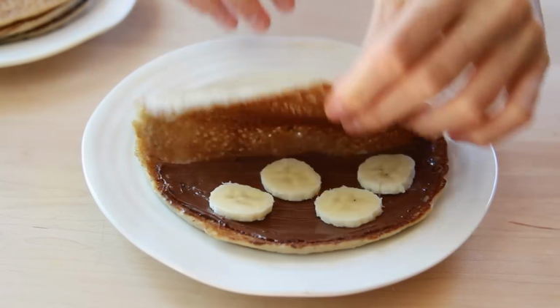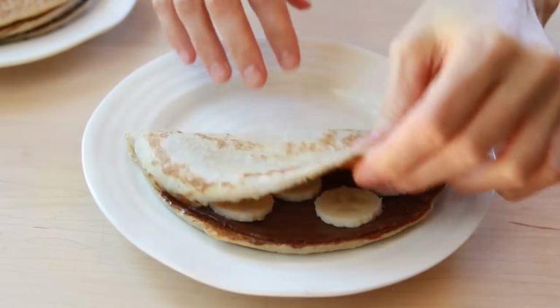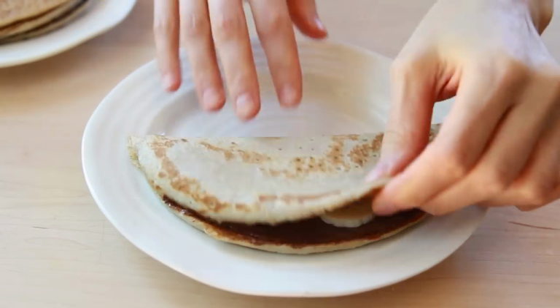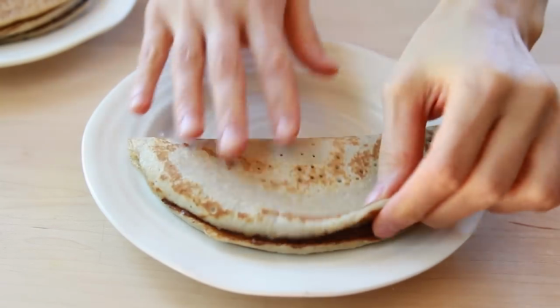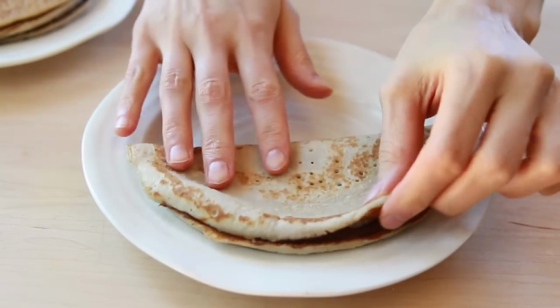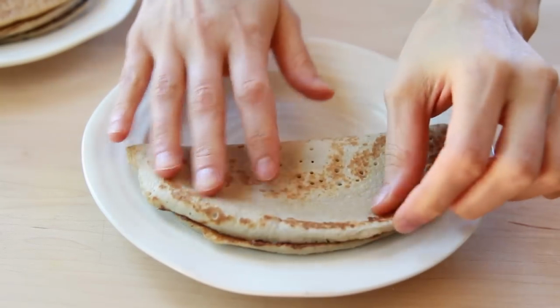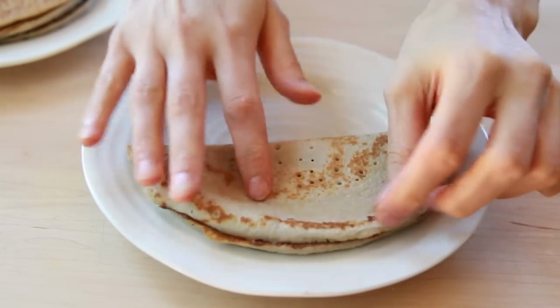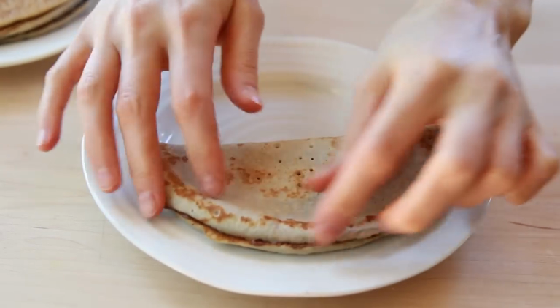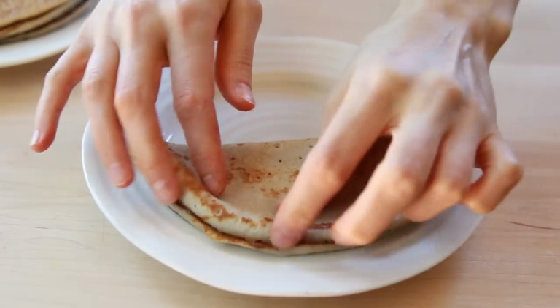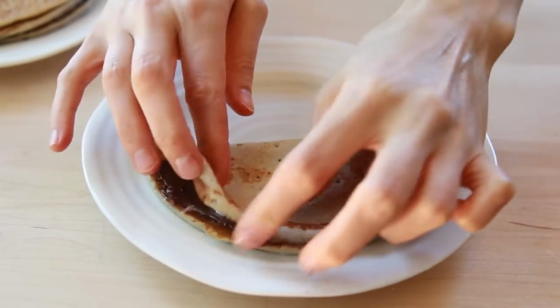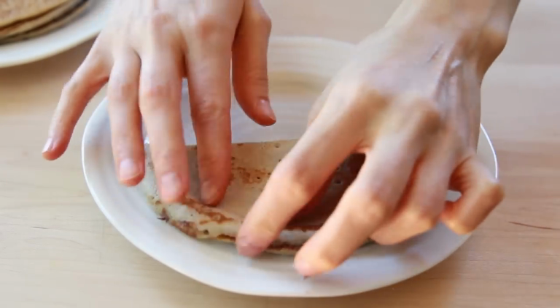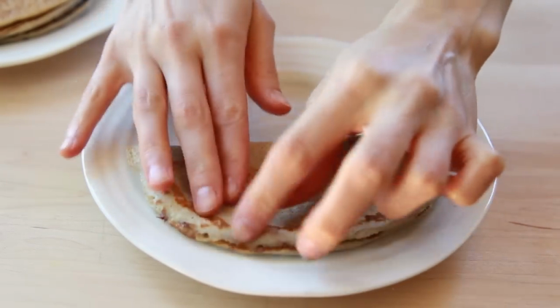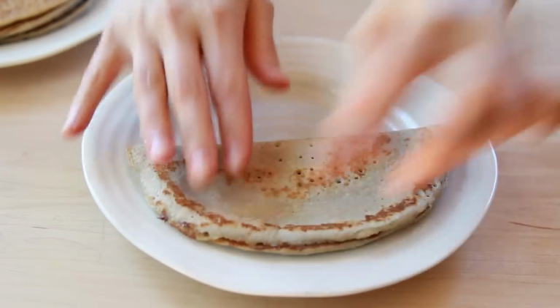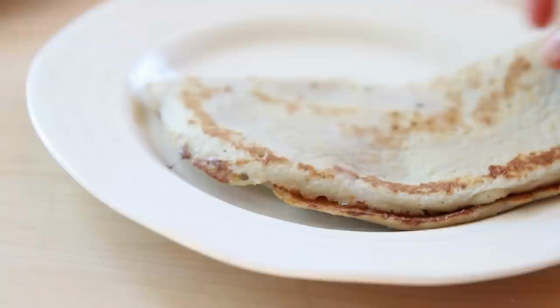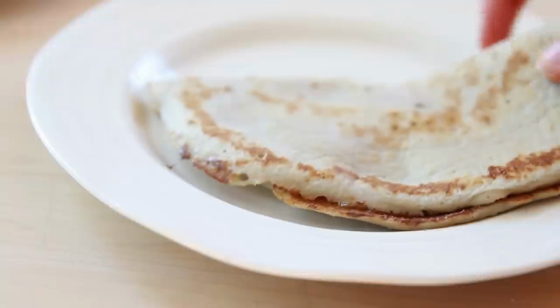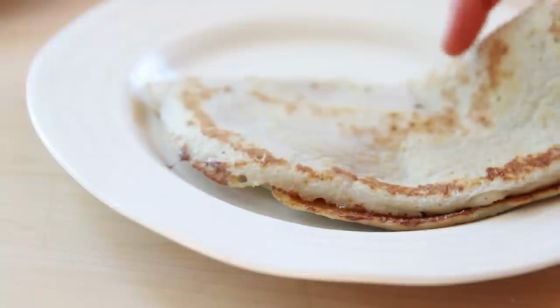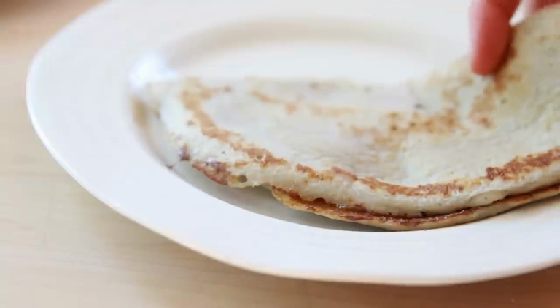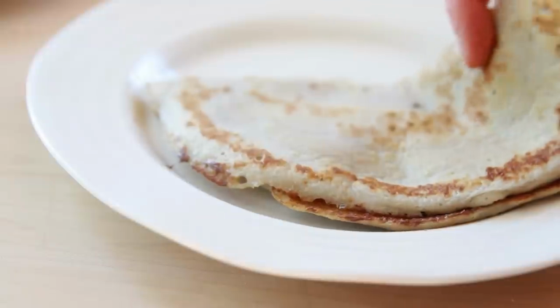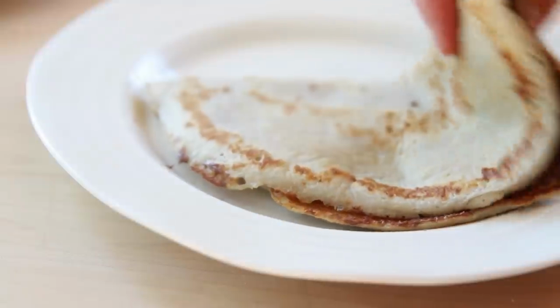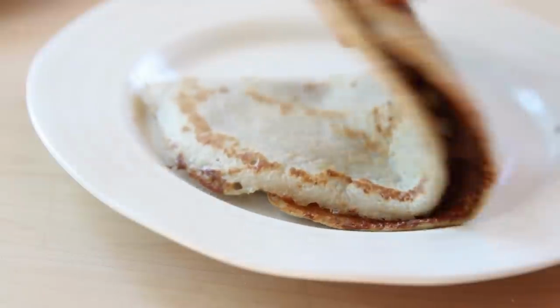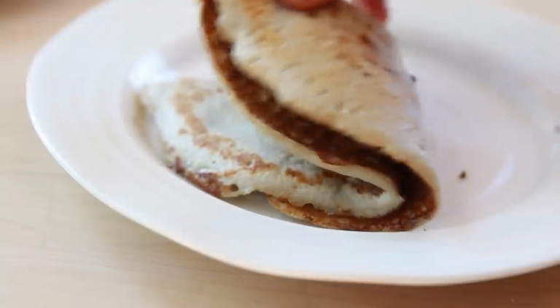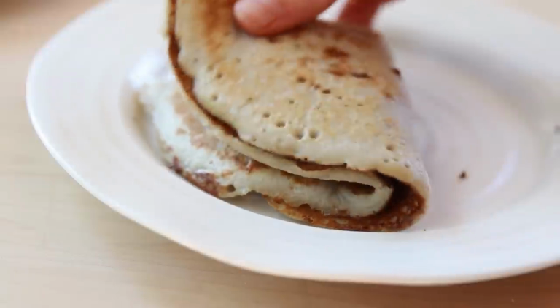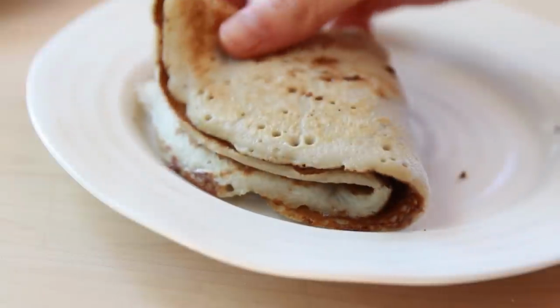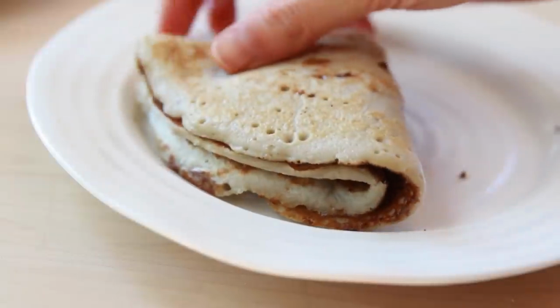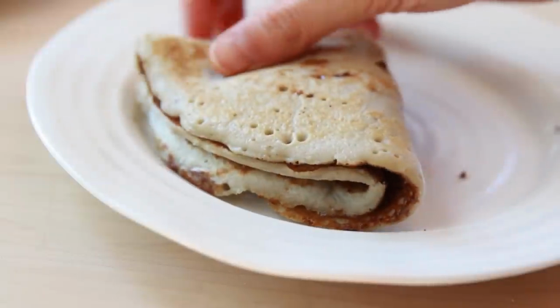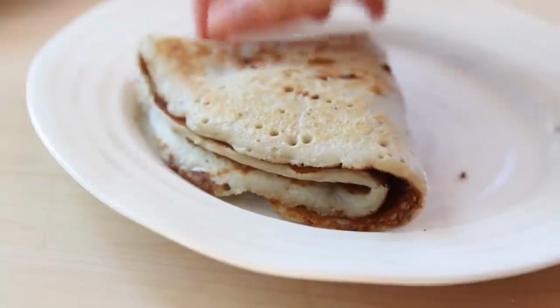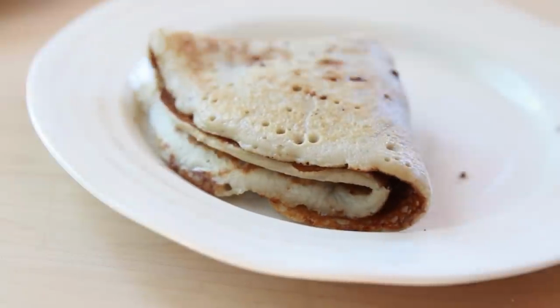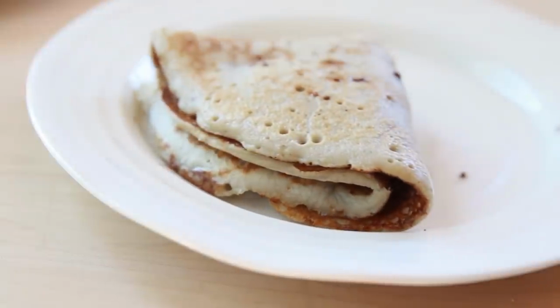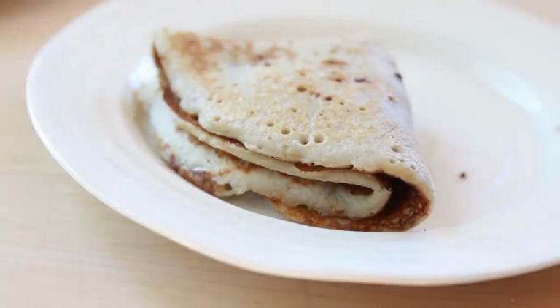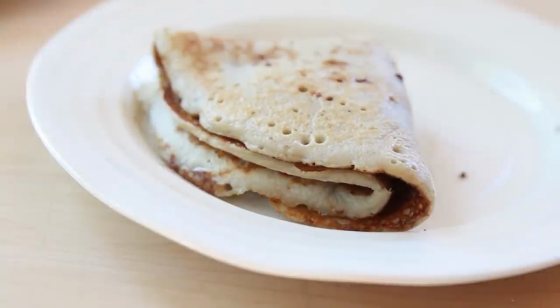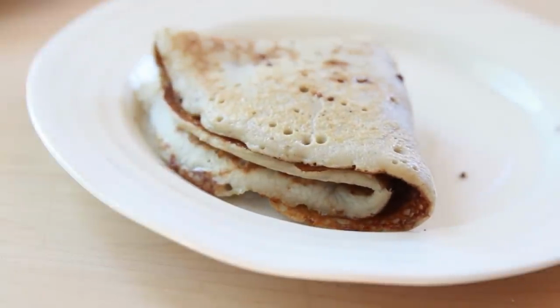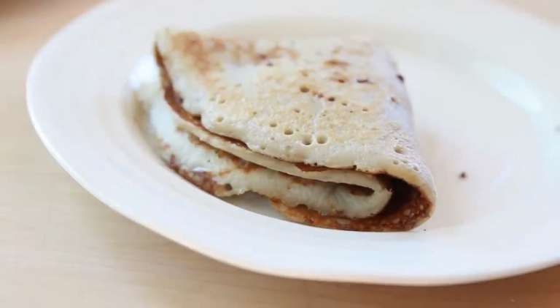And that's it! Delicious, tender, sweet crepes. Hope you like the recipe!